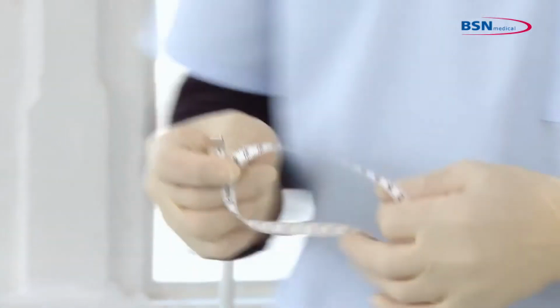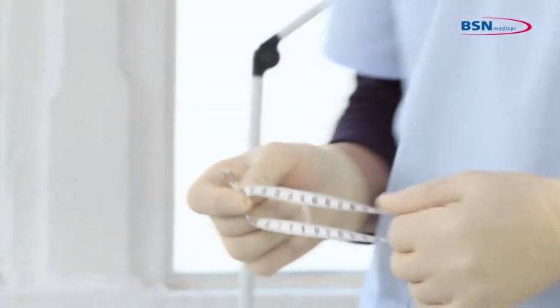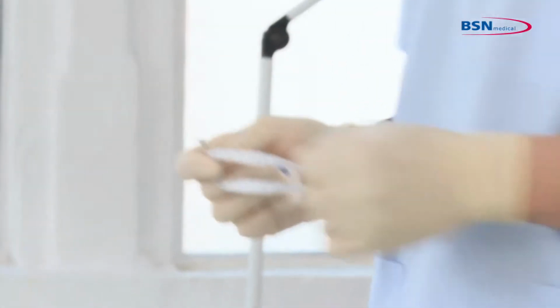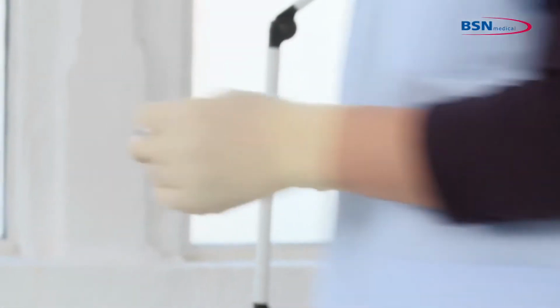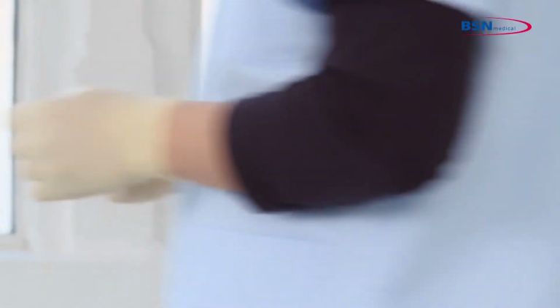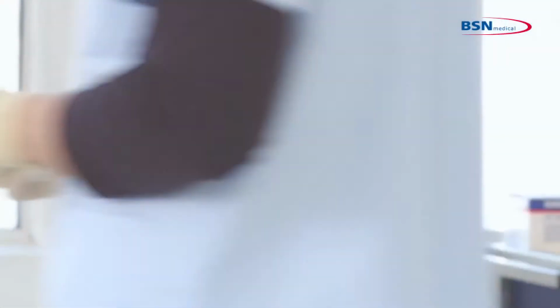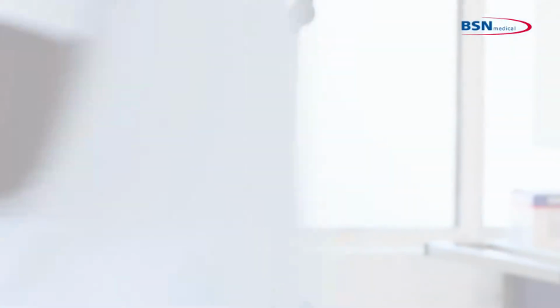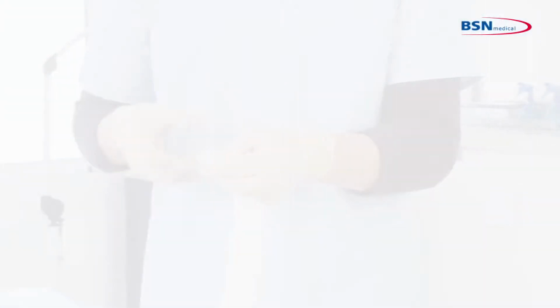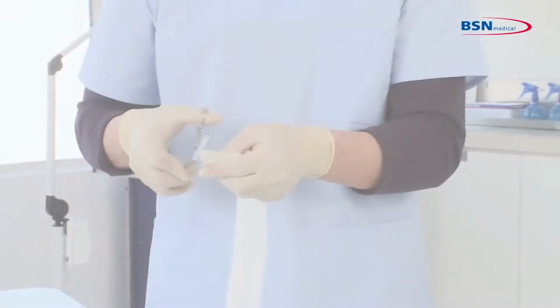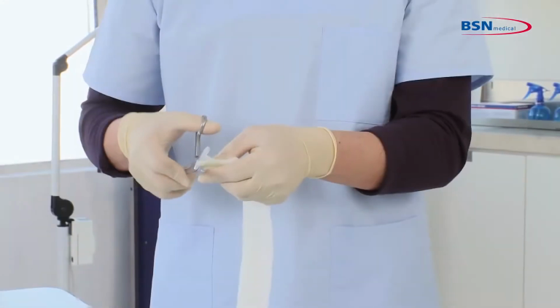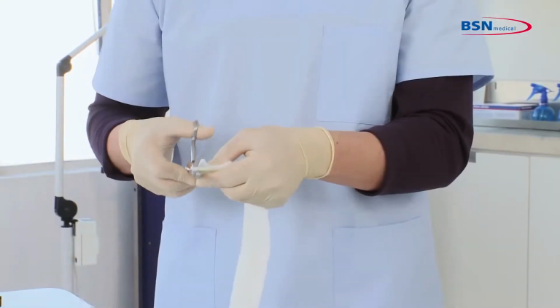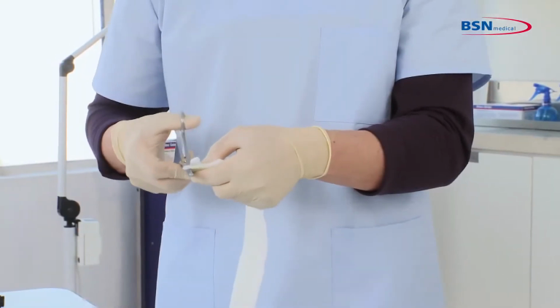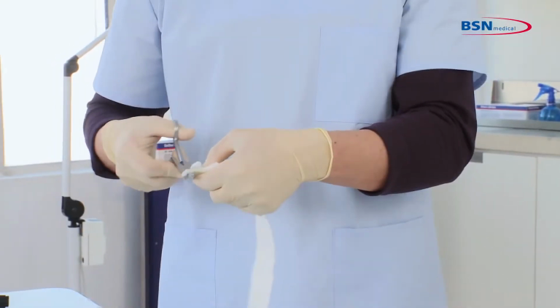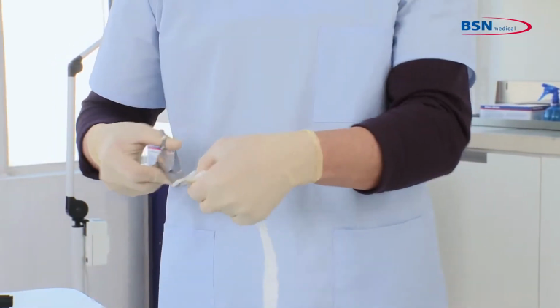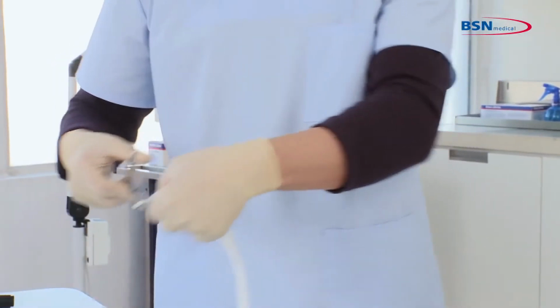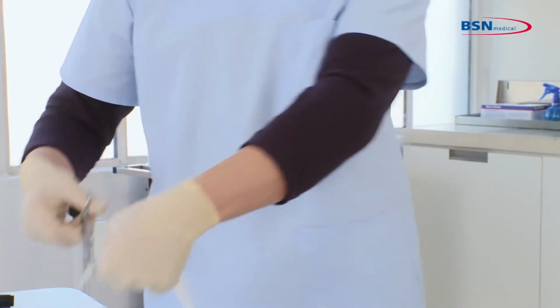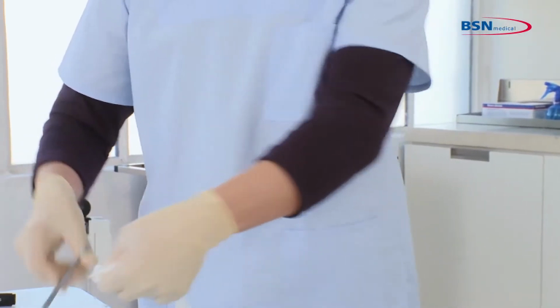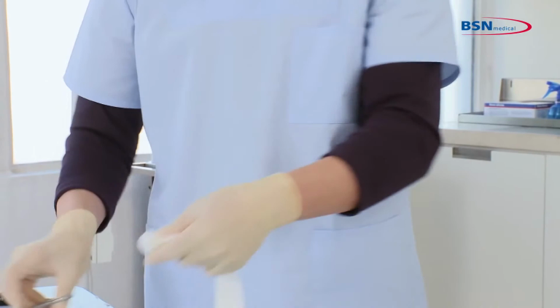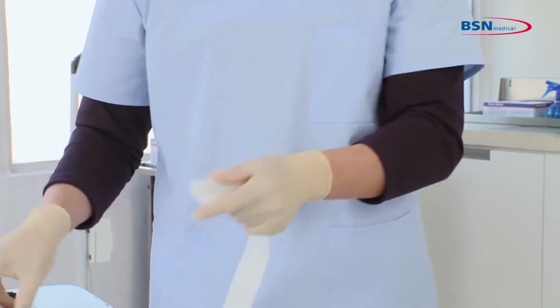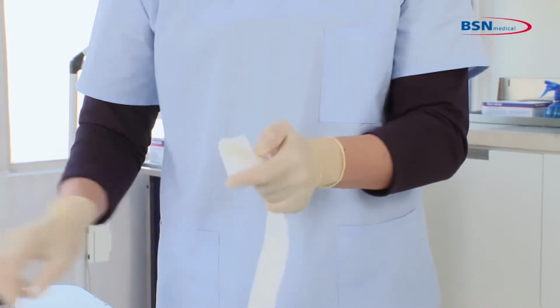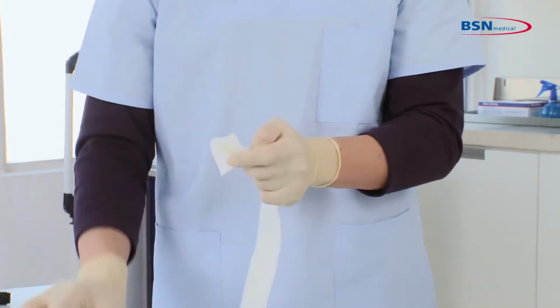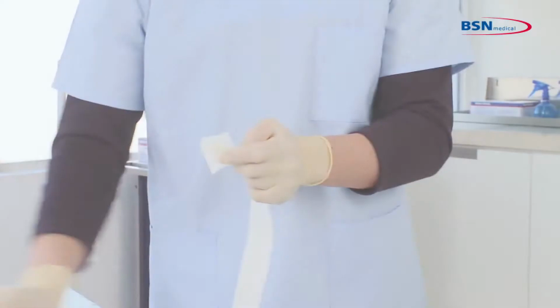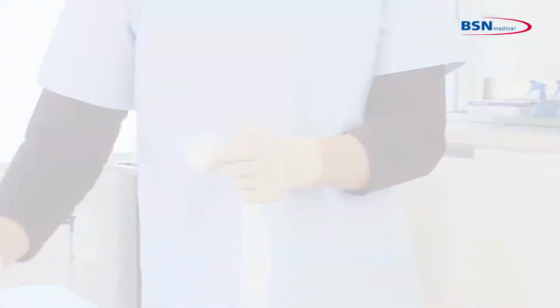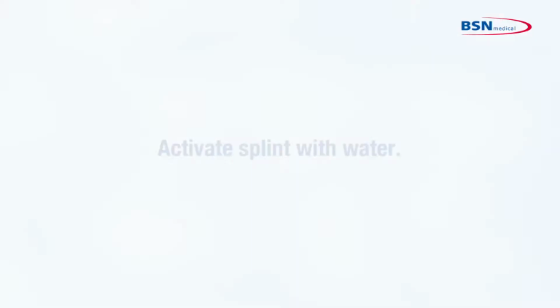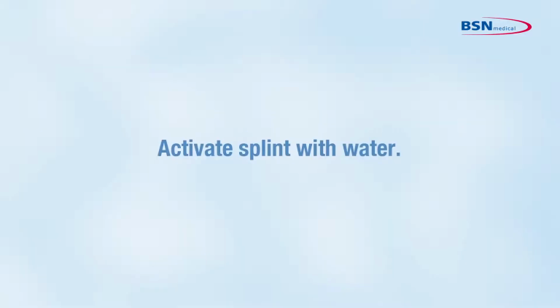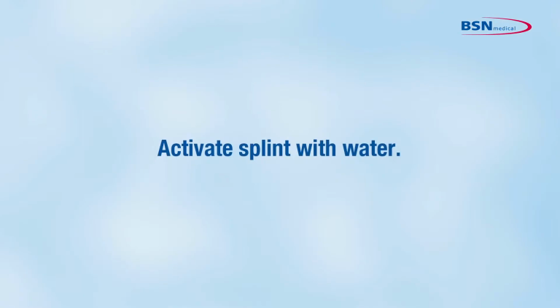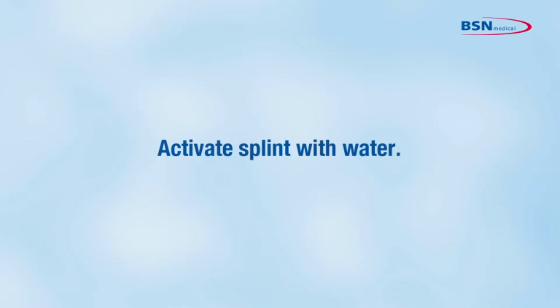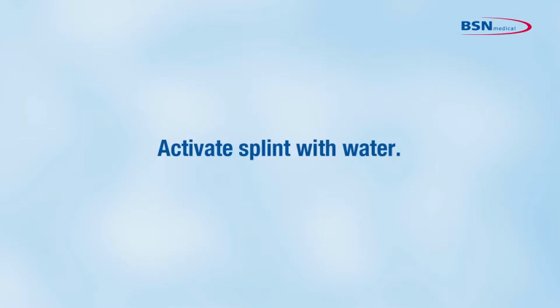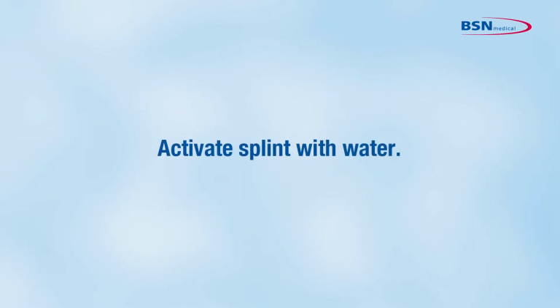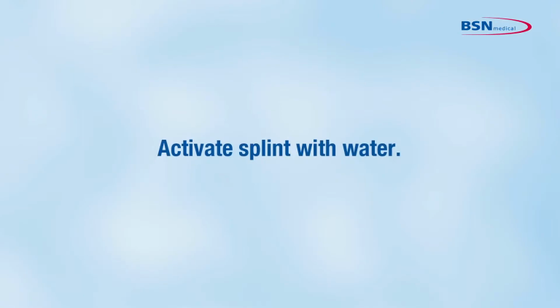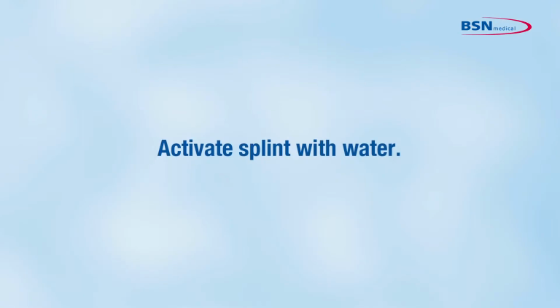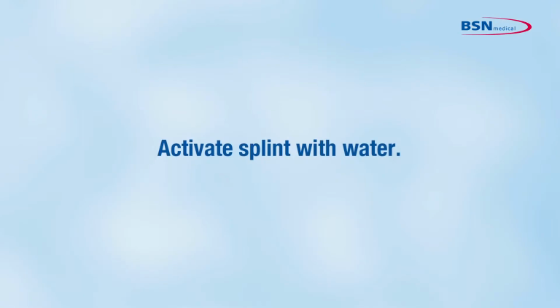Cut the needed splint length and round the edges. Activate the splint with water.